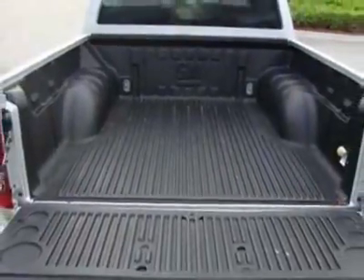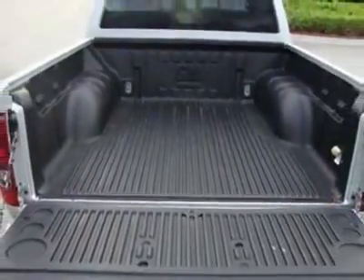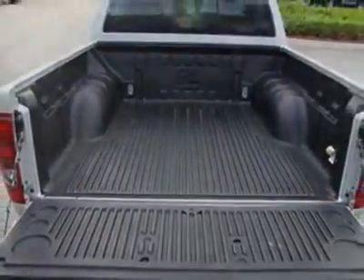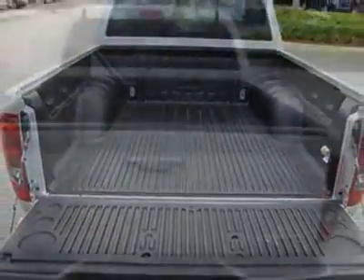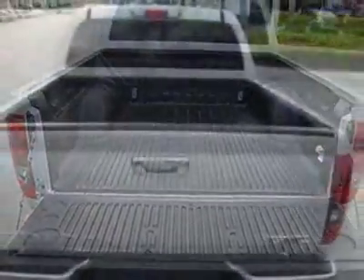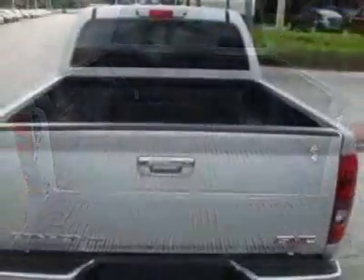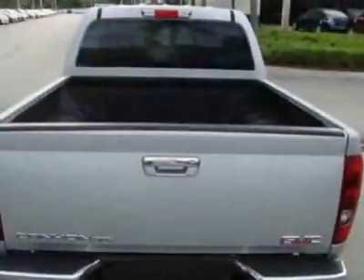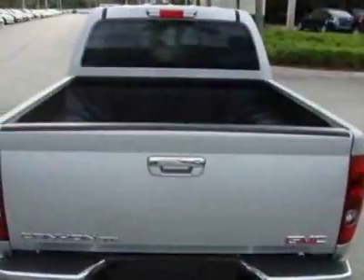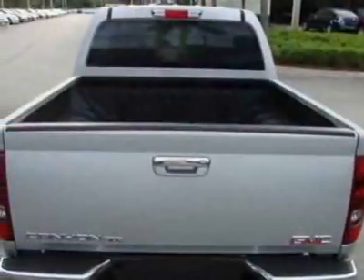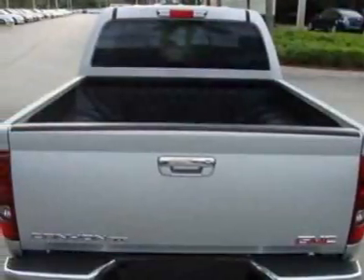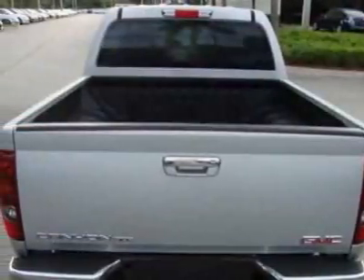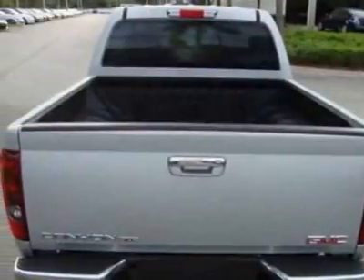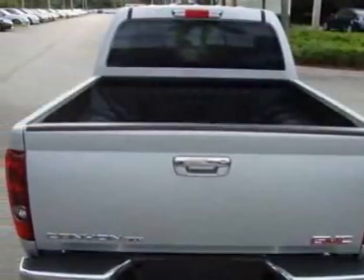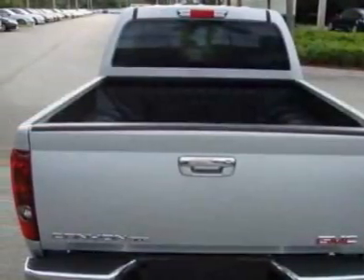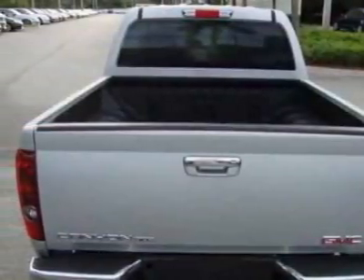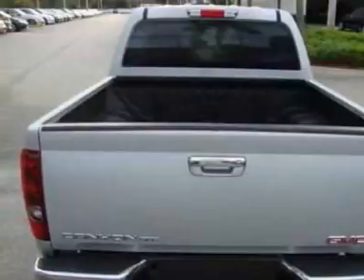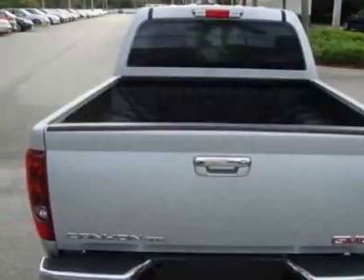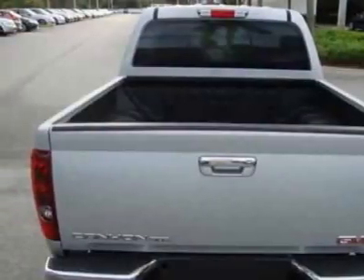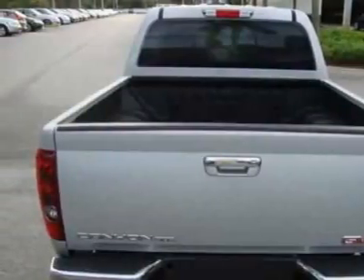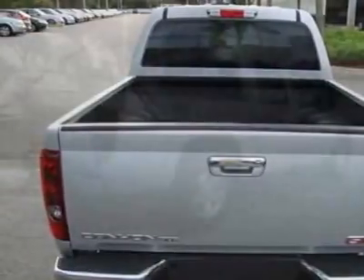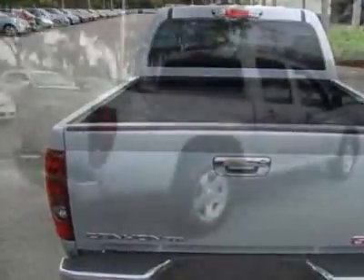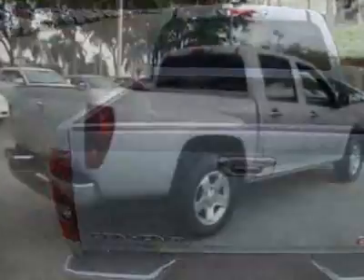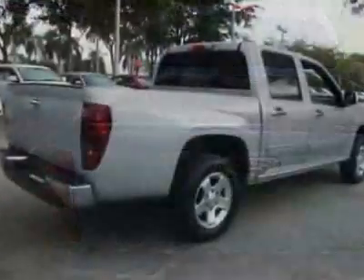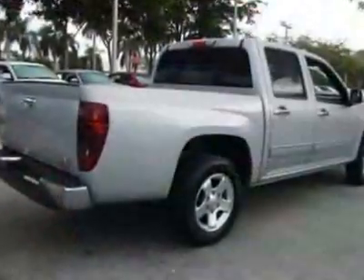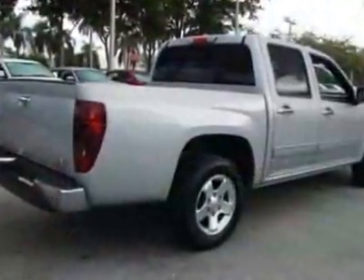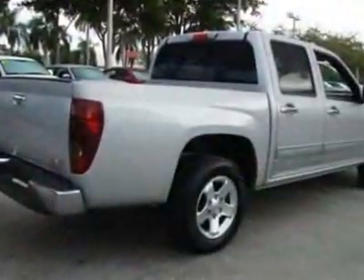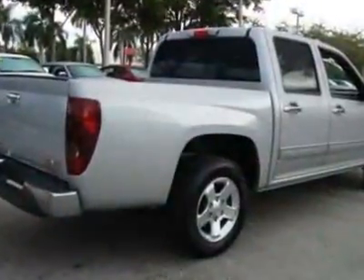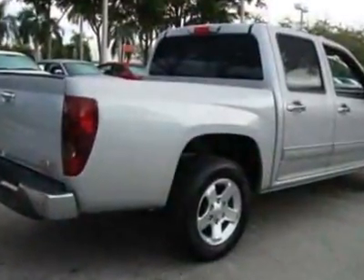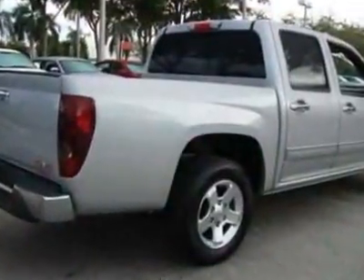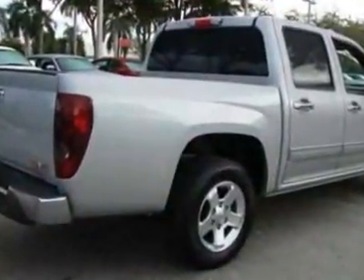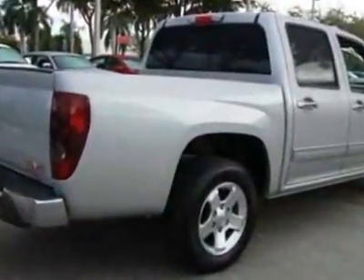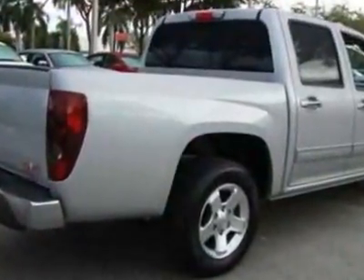Call 888-348-7180 or email our friendly sales staff today to schedule a test drive.